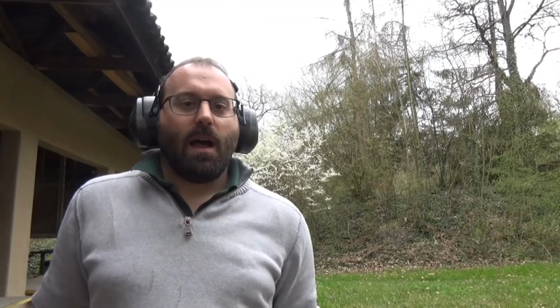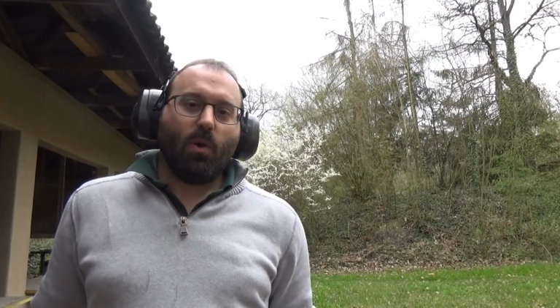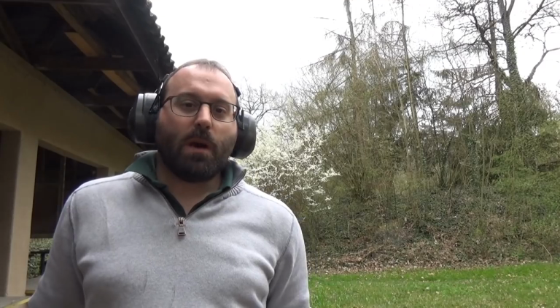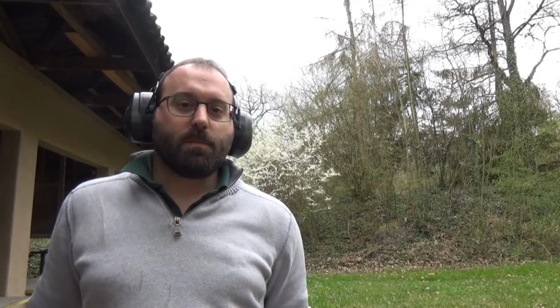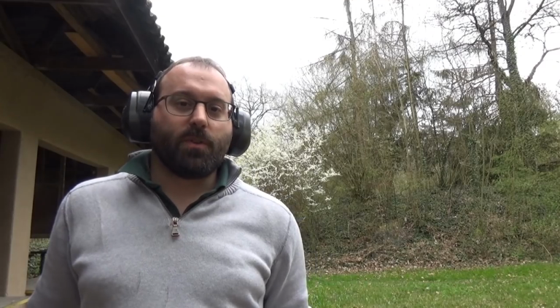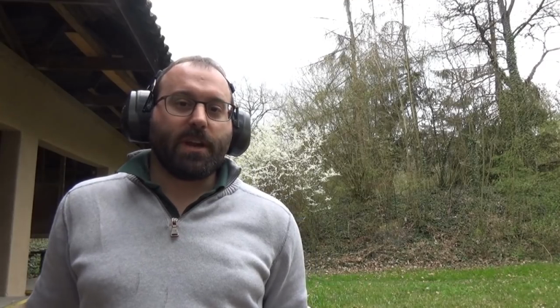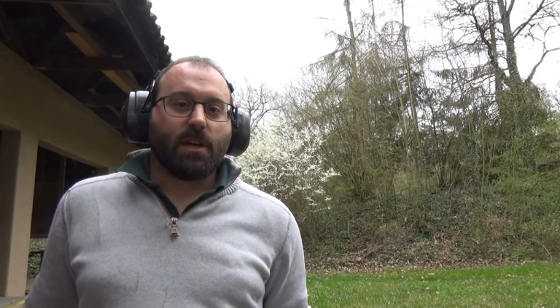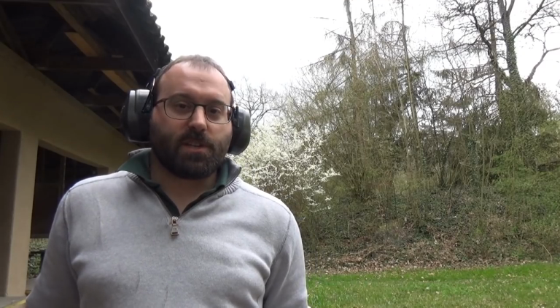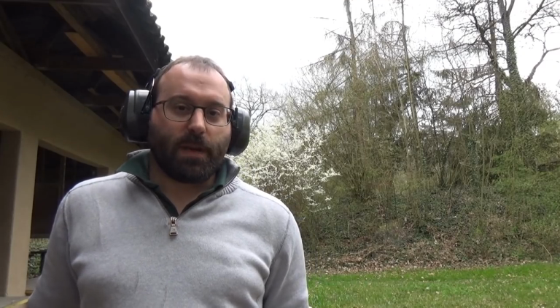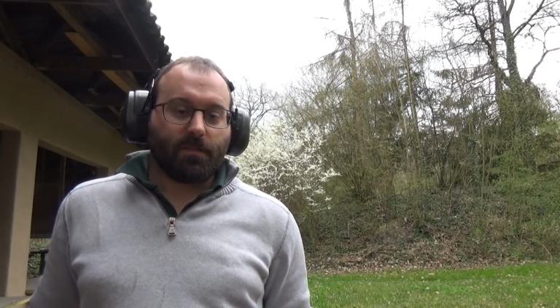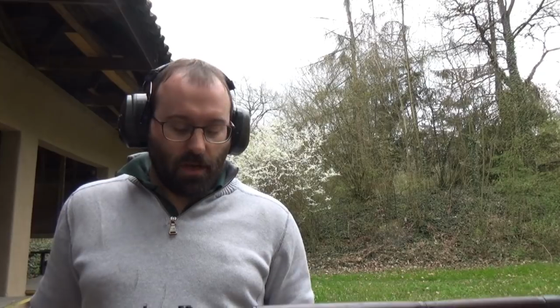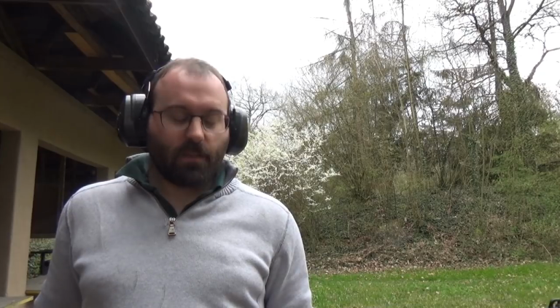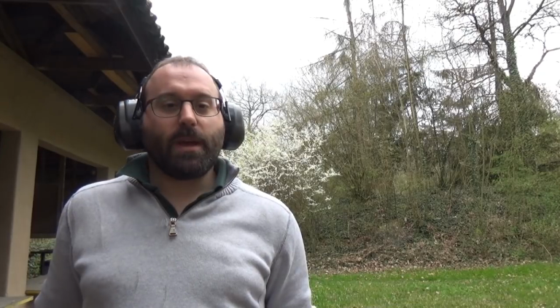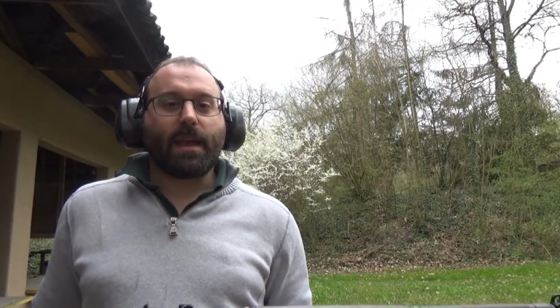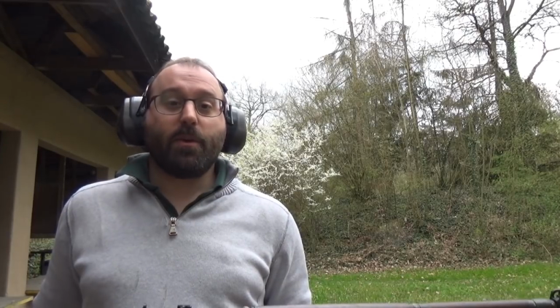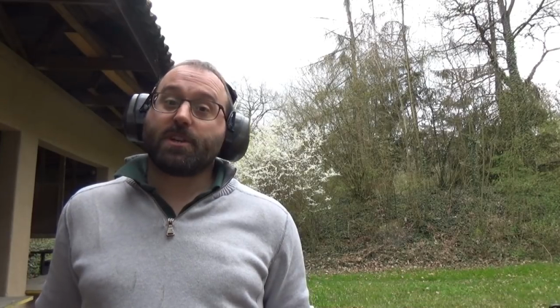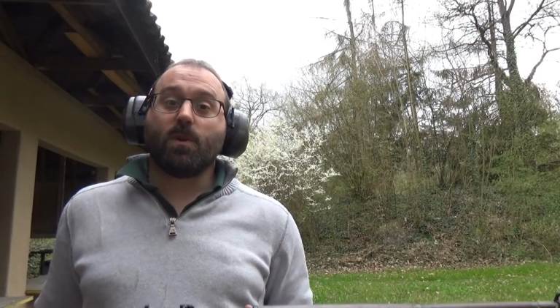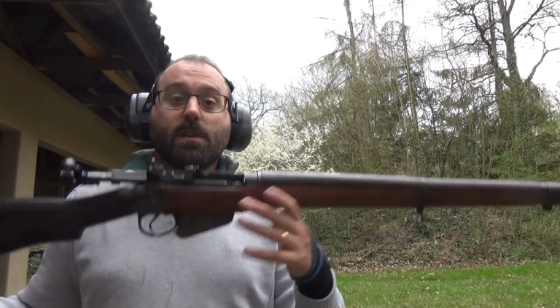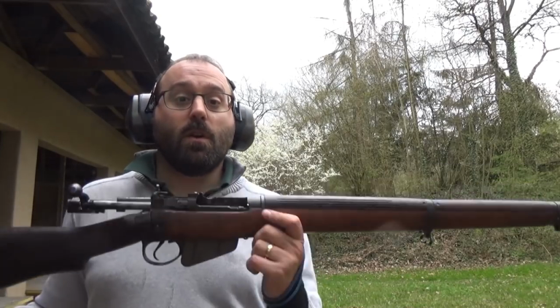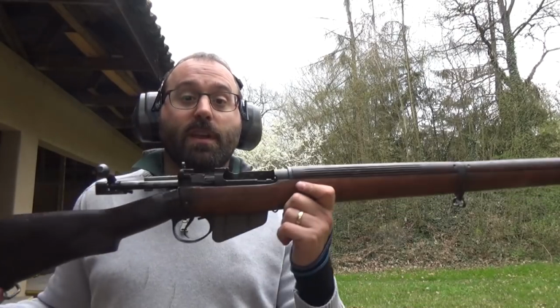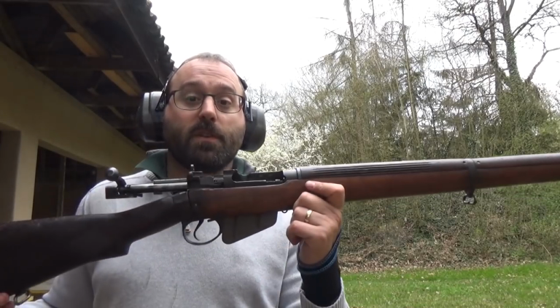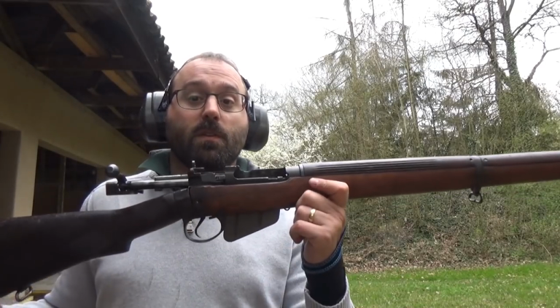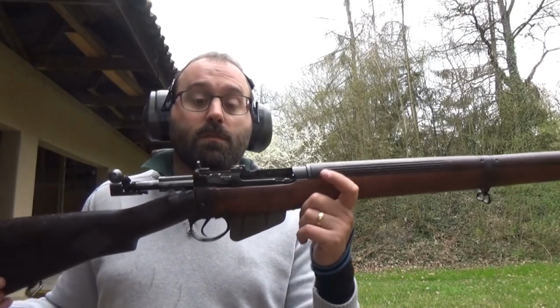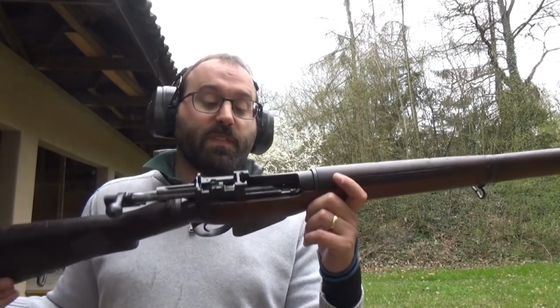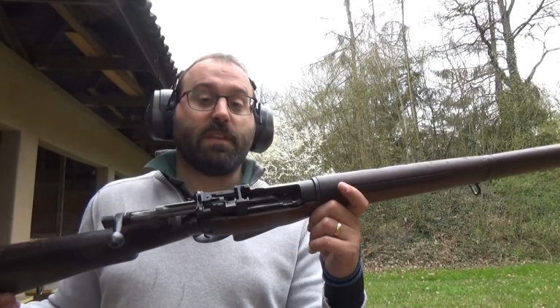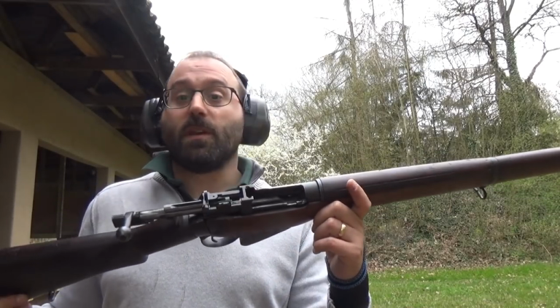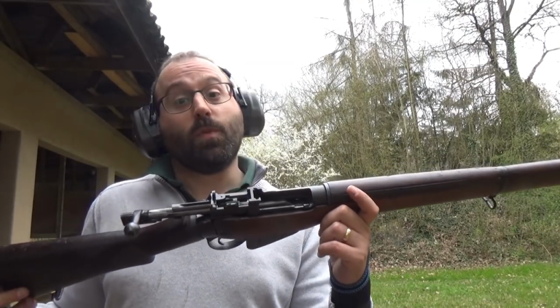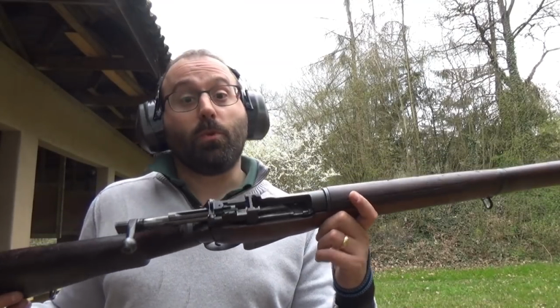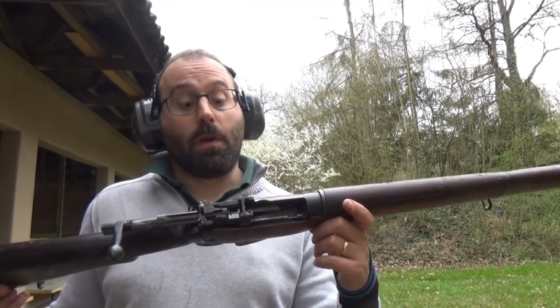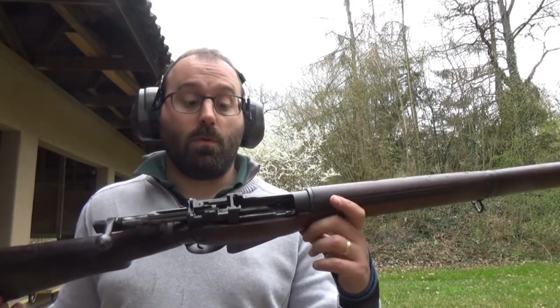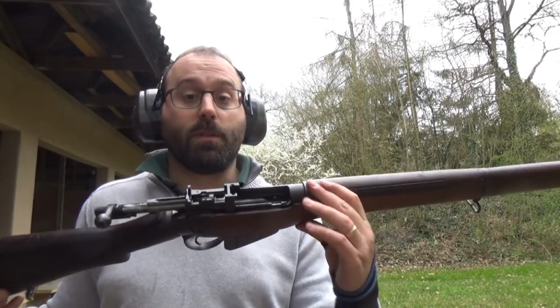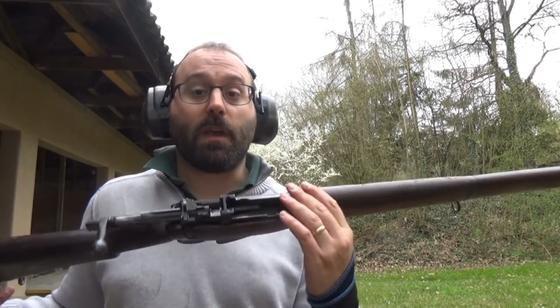Hello and welcome to Bloke on the Range. Just a quick little video explaining how ejection works on a Lee-Enfield — specifically this number four, but they all work the same.